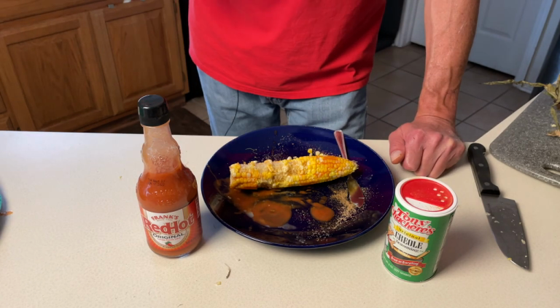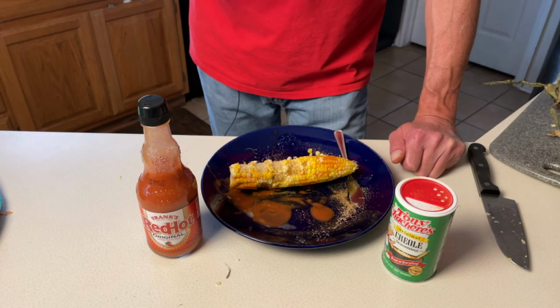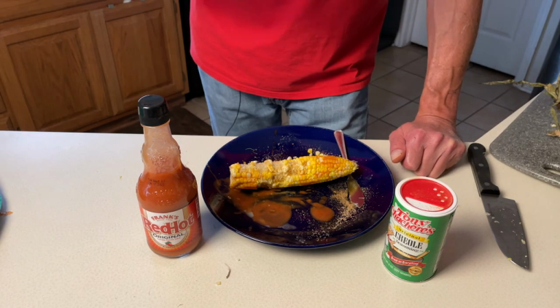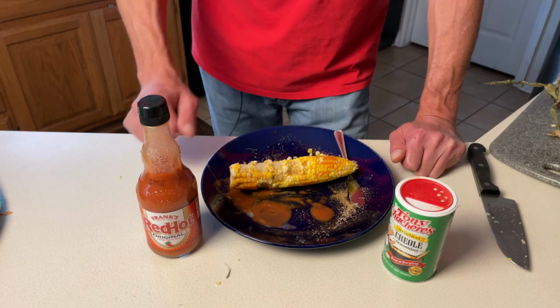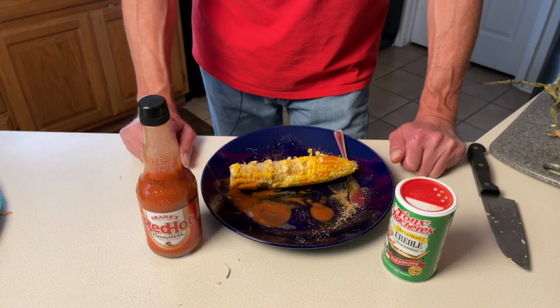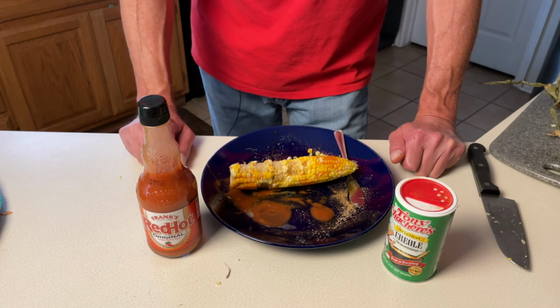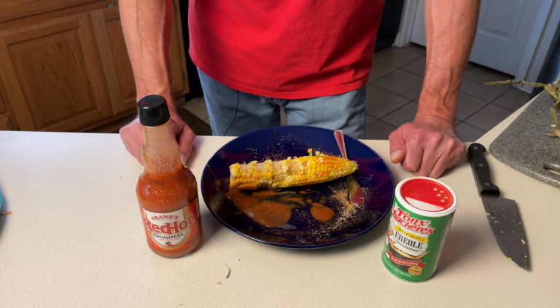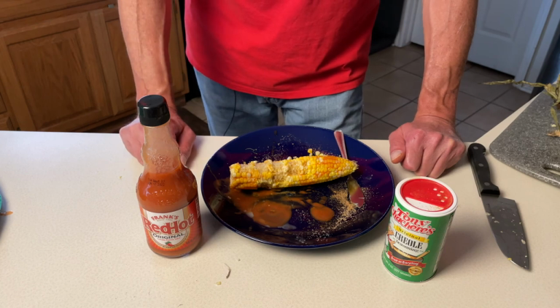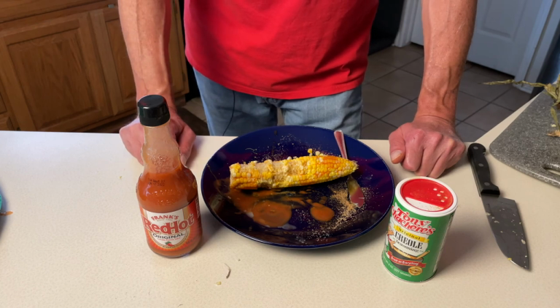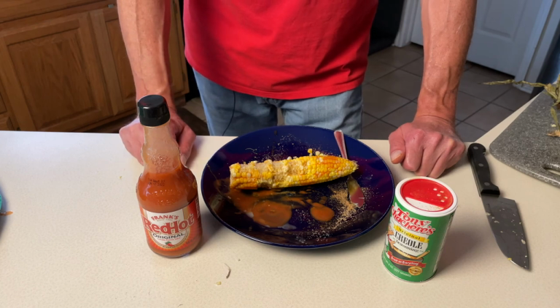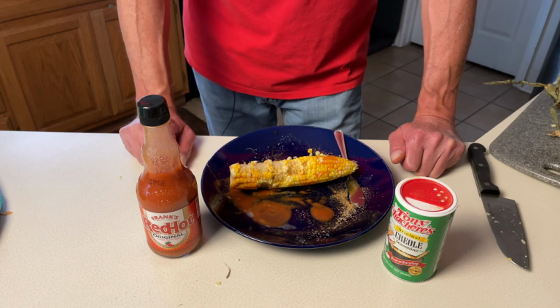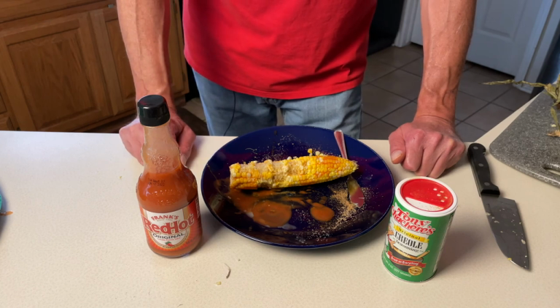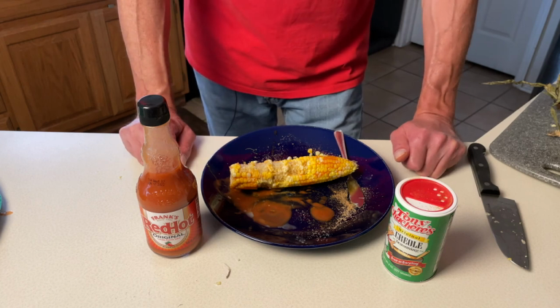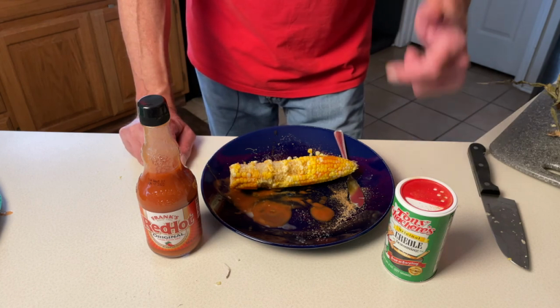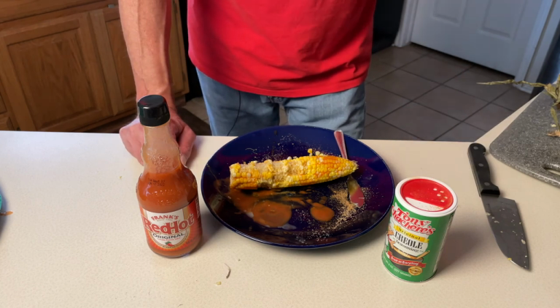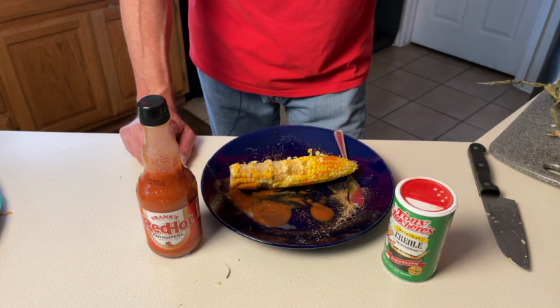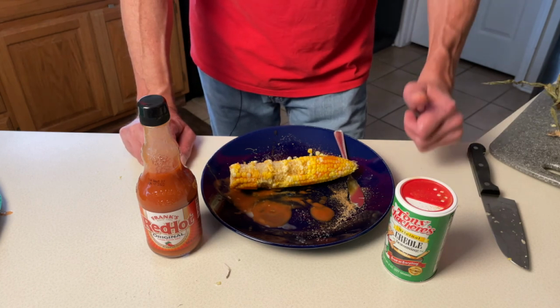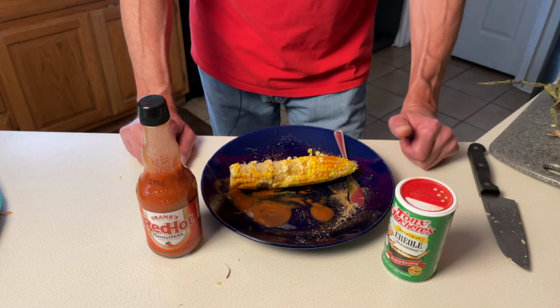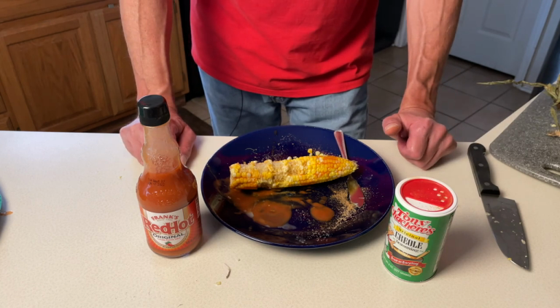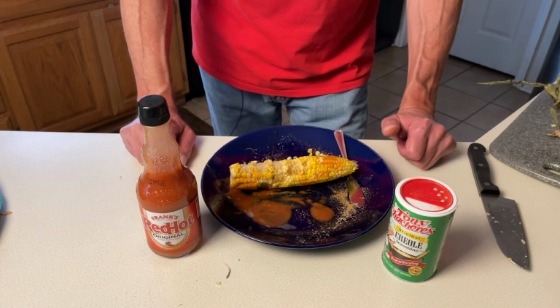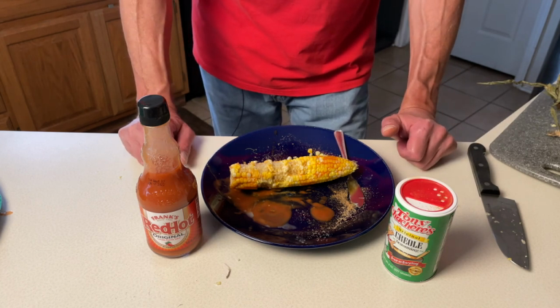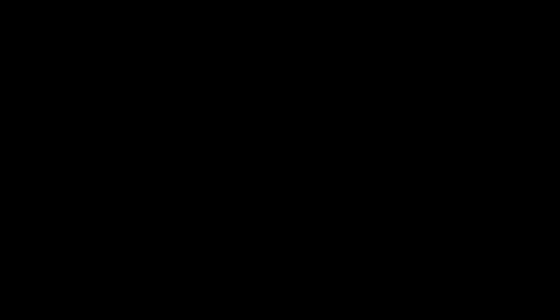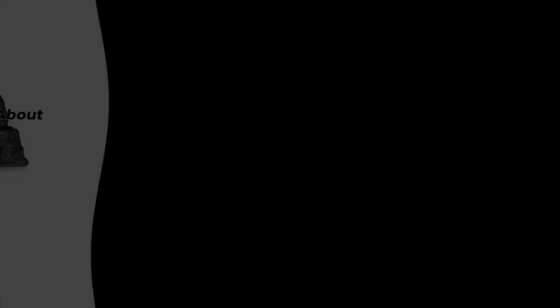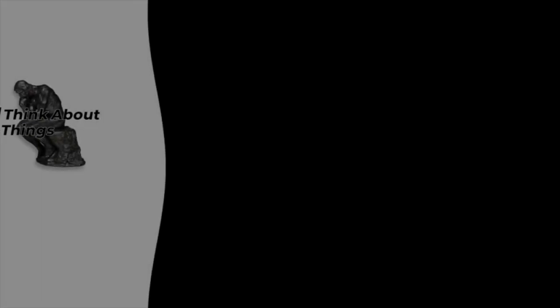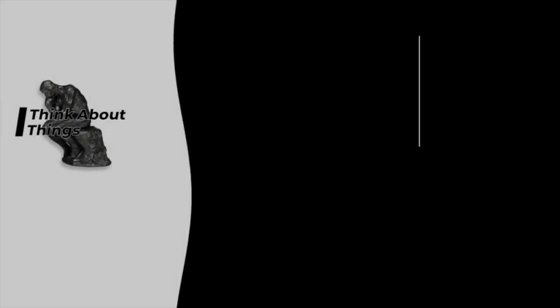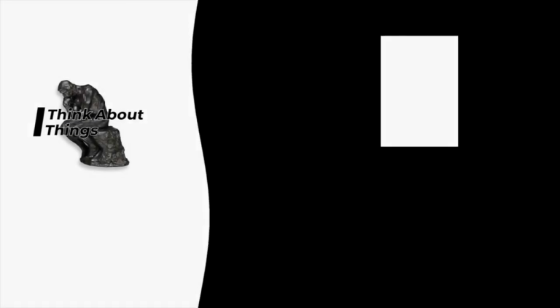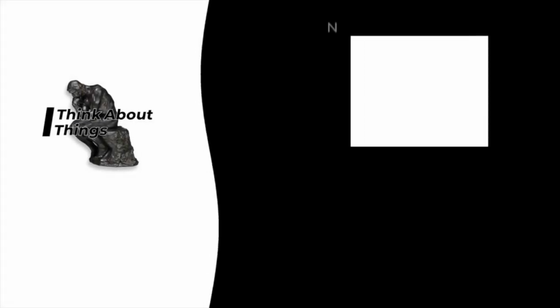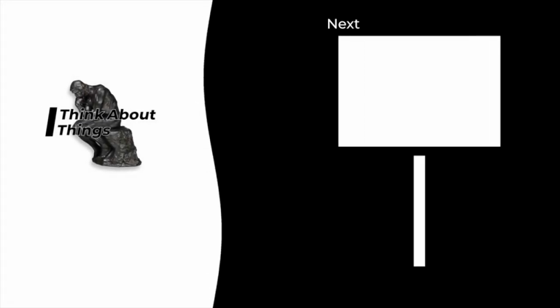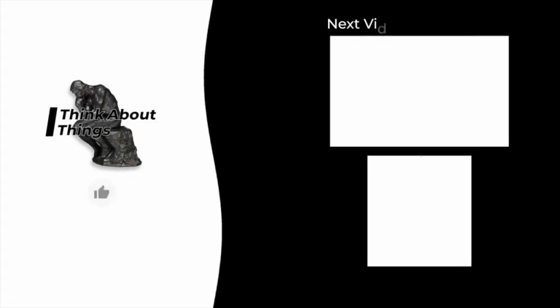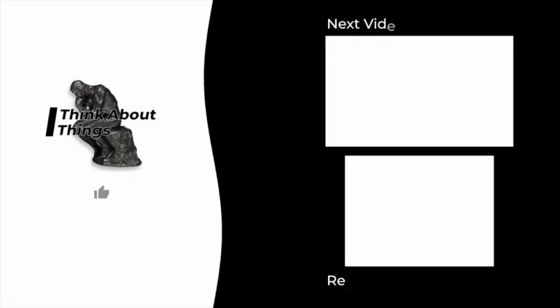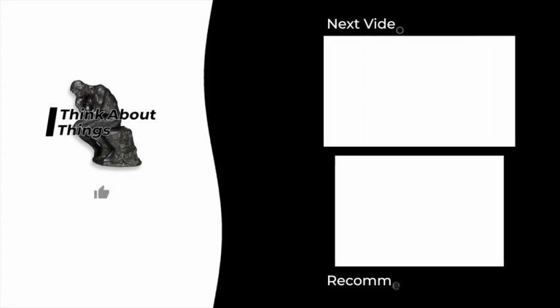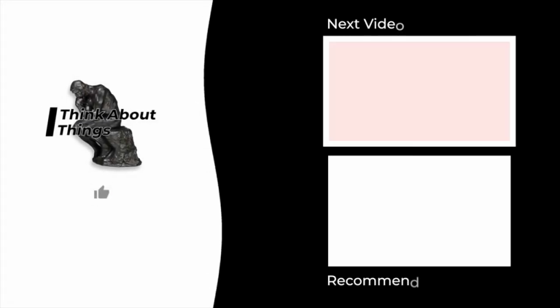Be sure to subscribe, like the video, and ring the notification bell. See you next time. Thanks for stopping in.